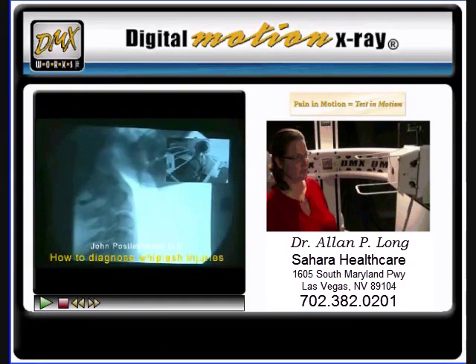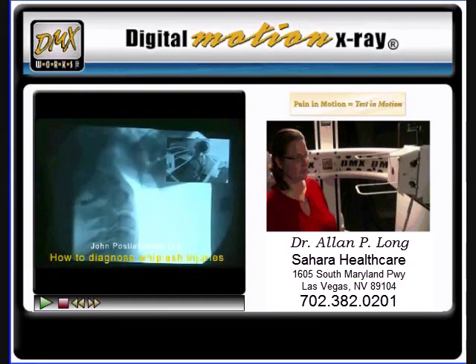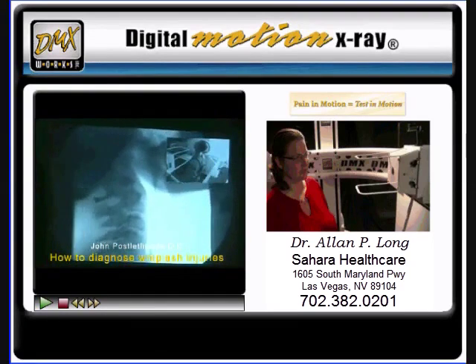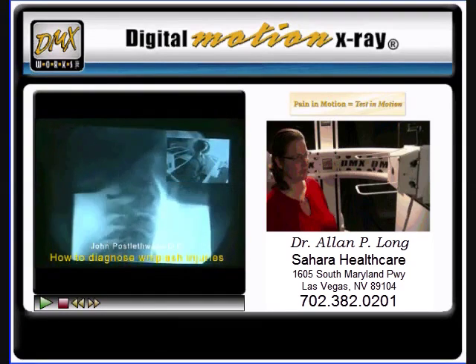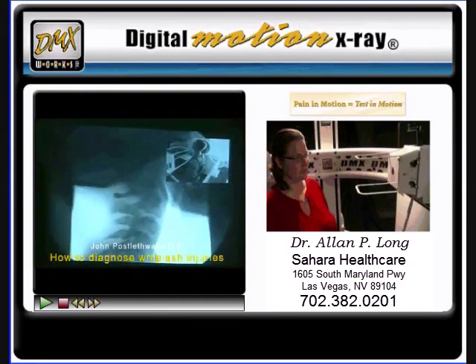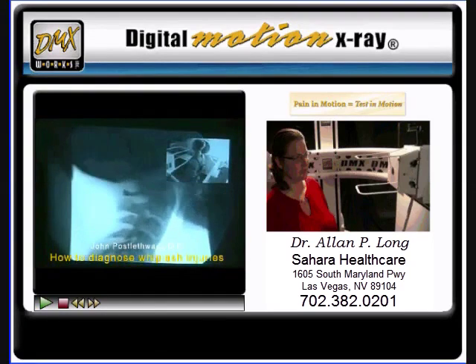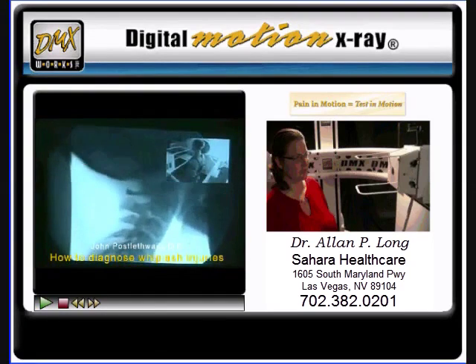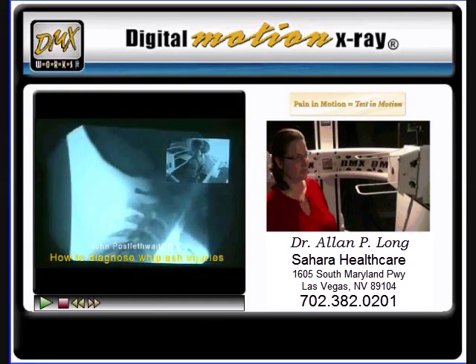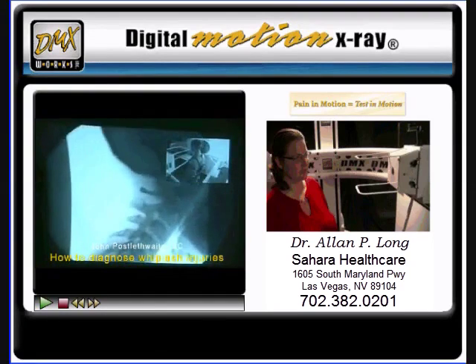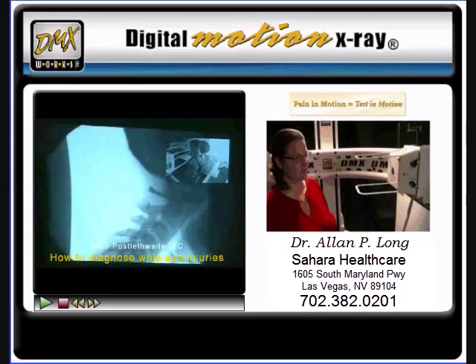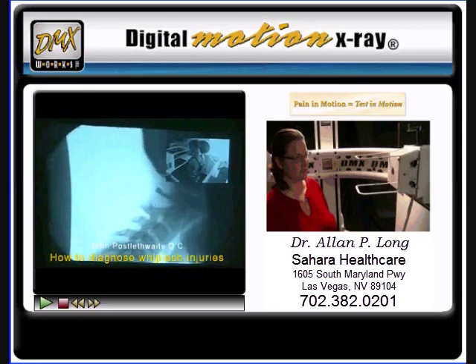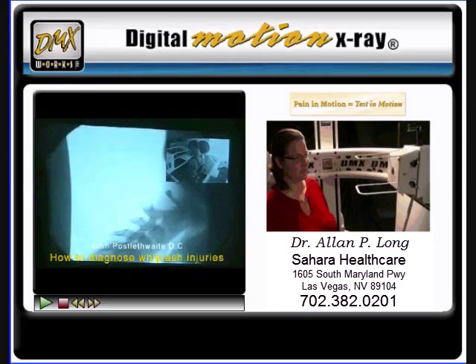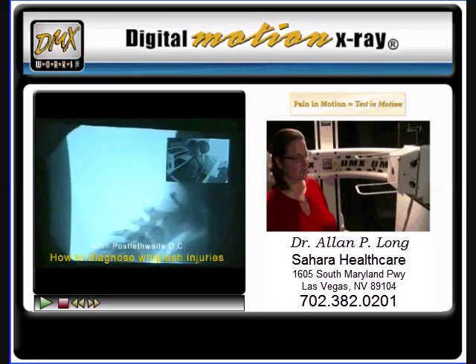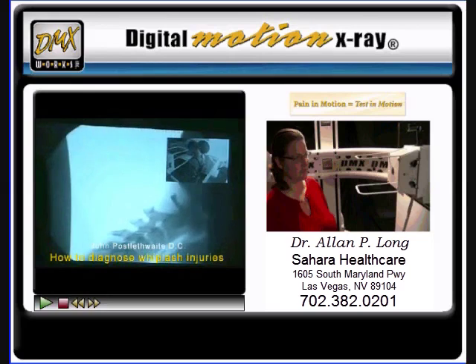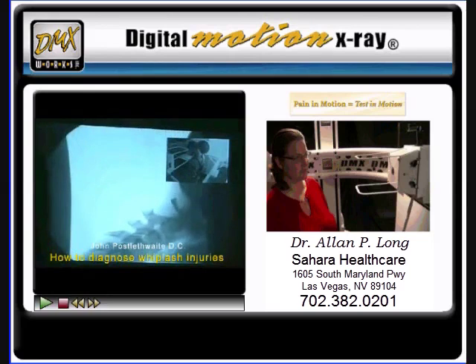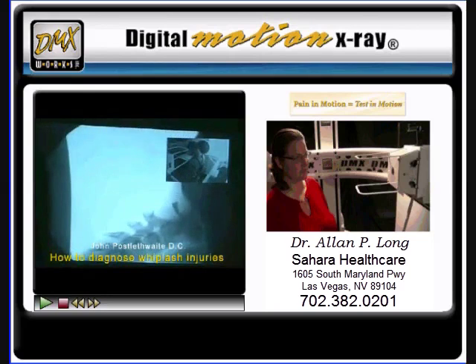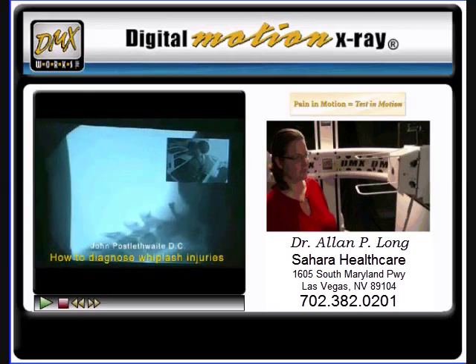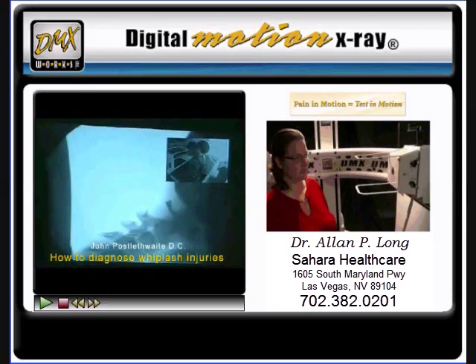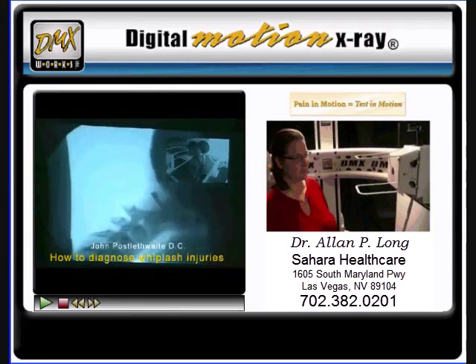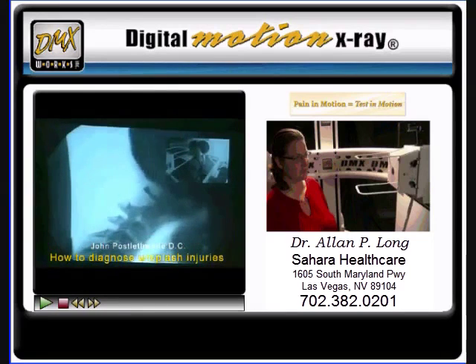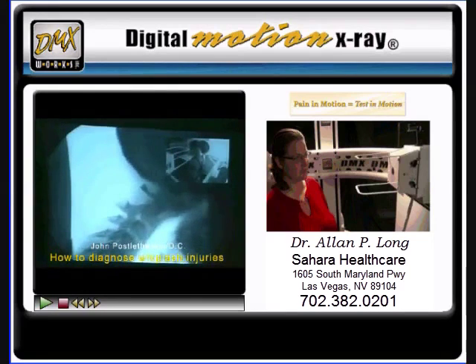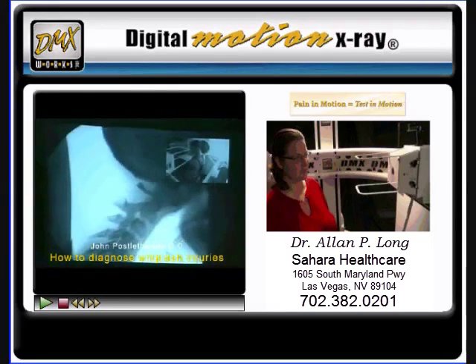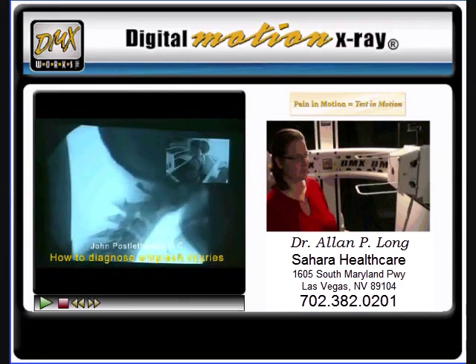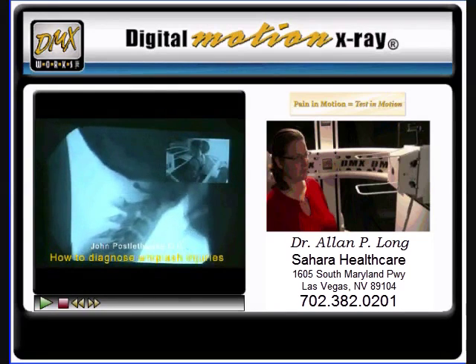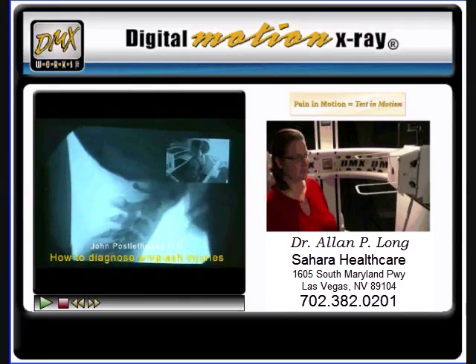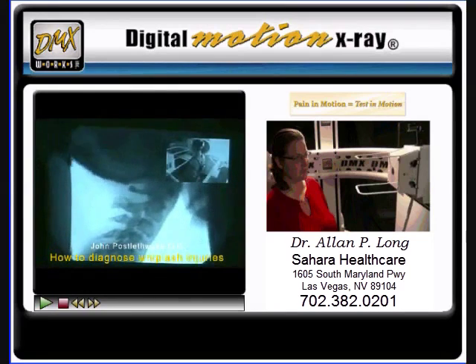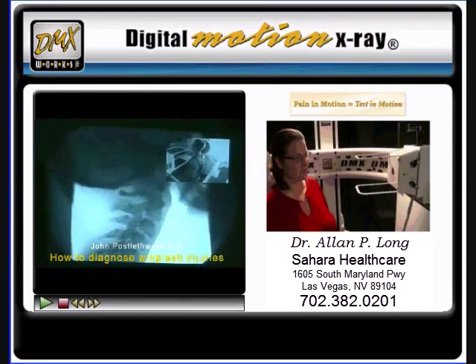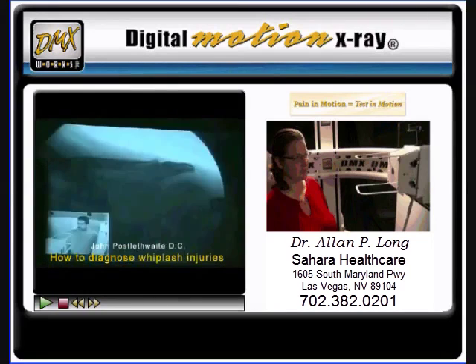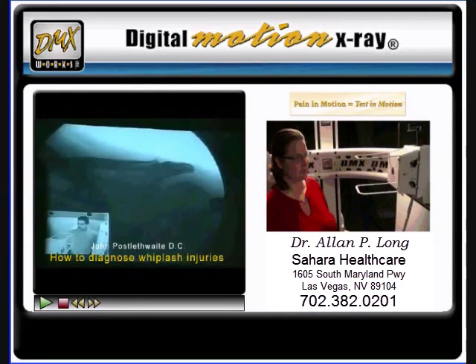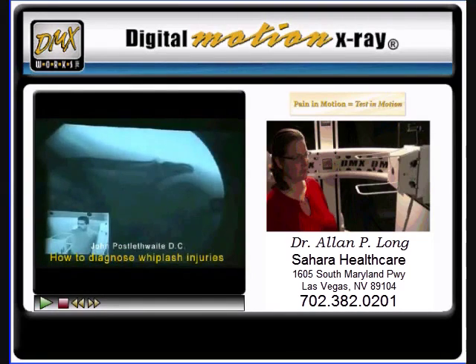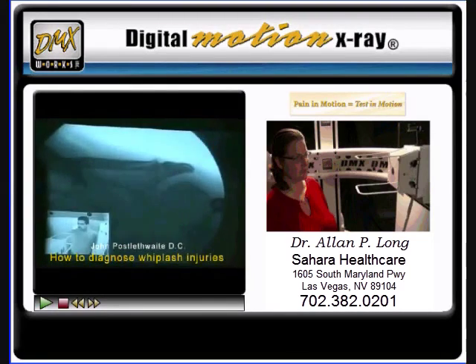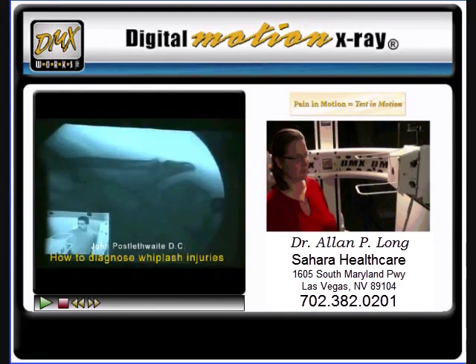I see these all the time. And if you've seen what I've seen, you wouldn't touch anybody until you've done one of these imaging studies. It's just amazing.